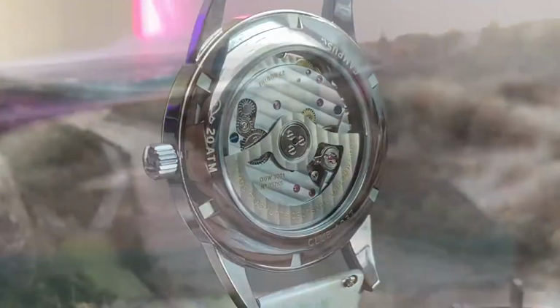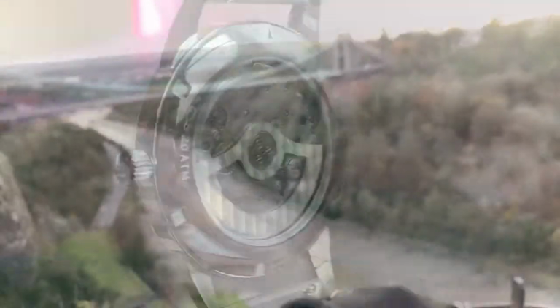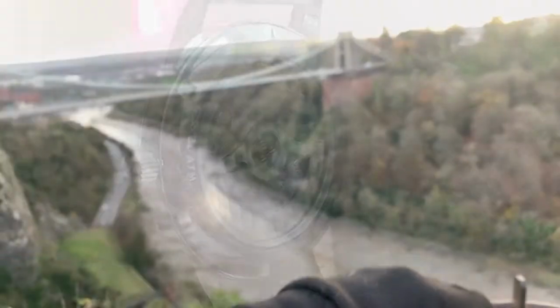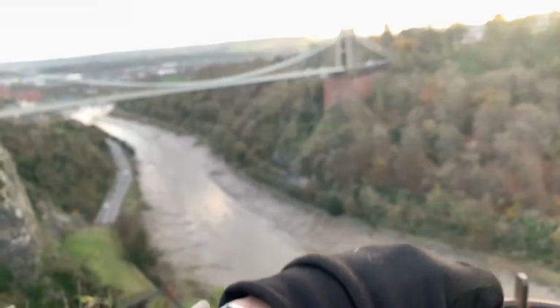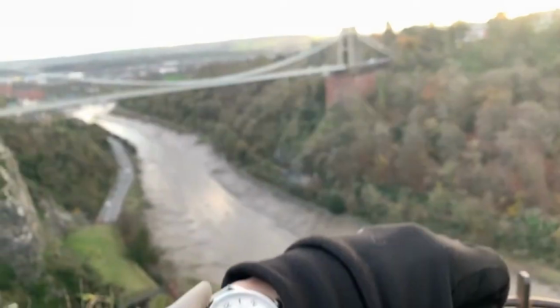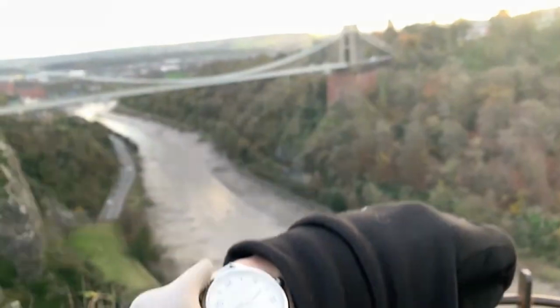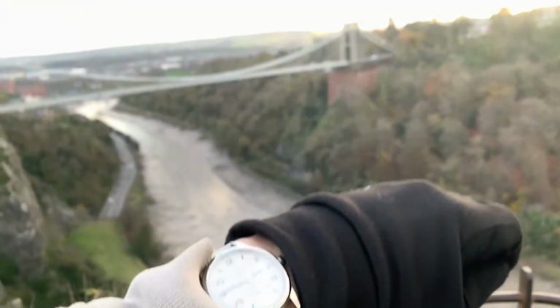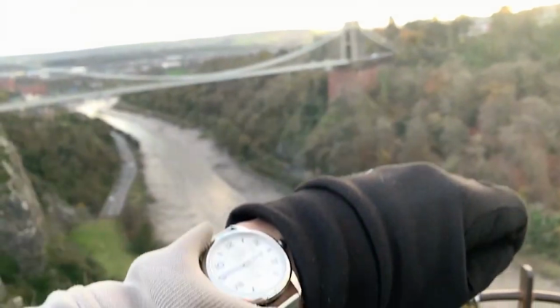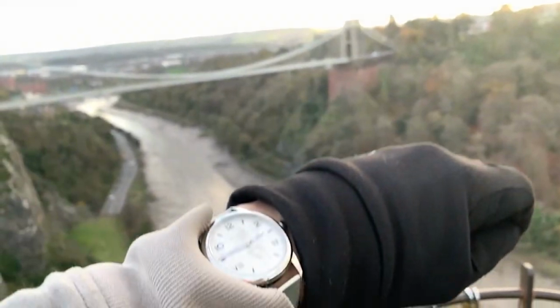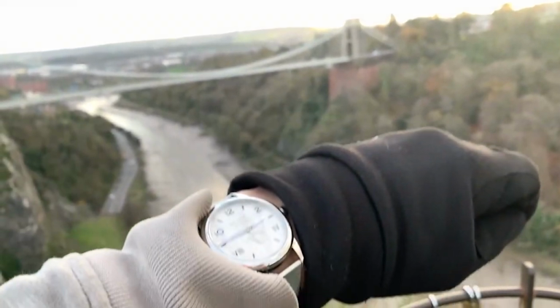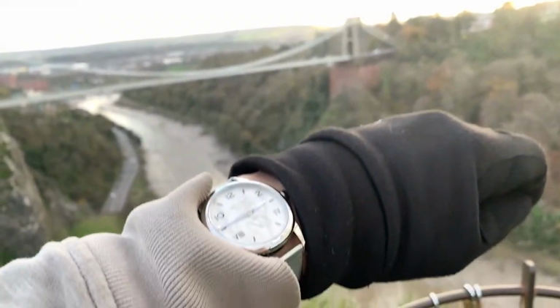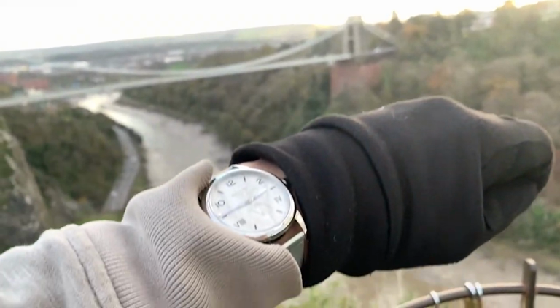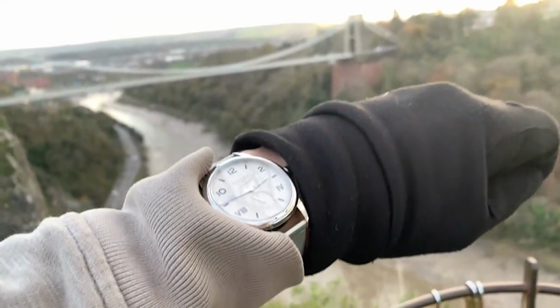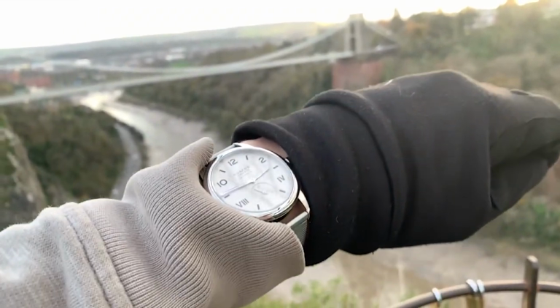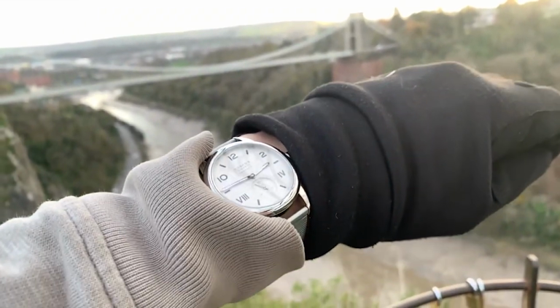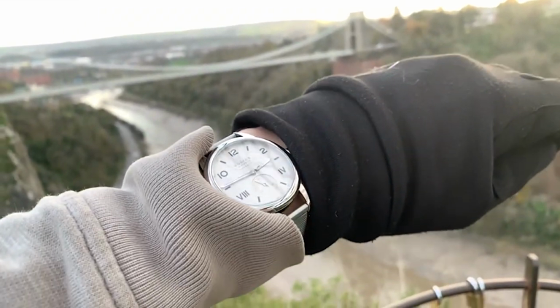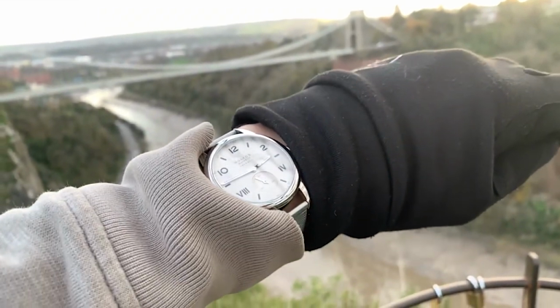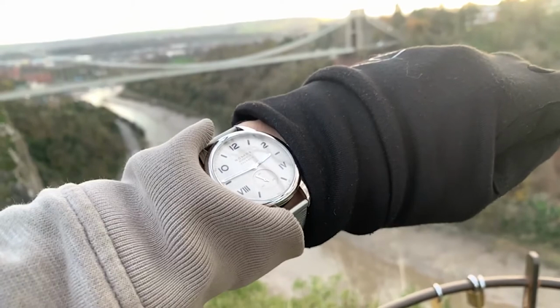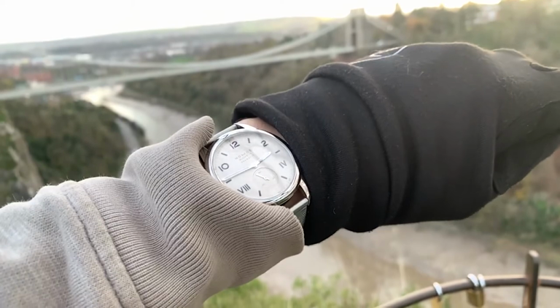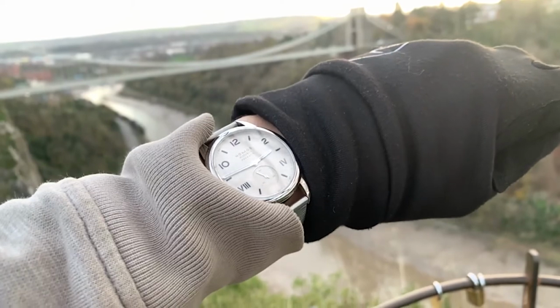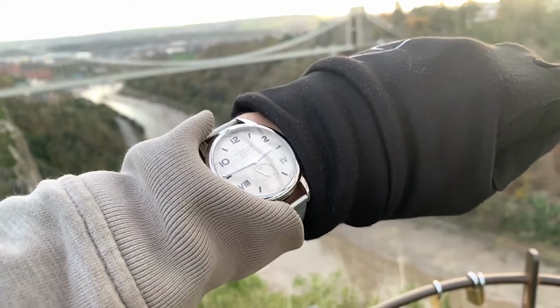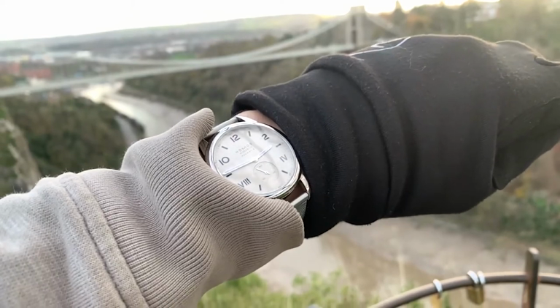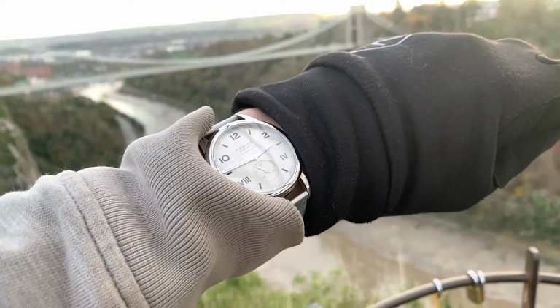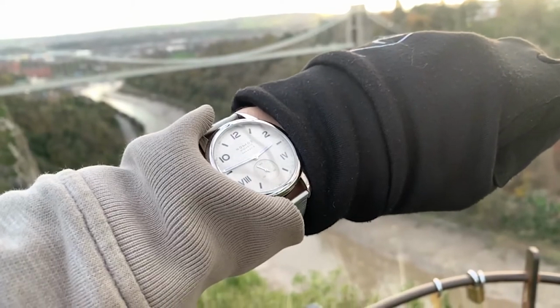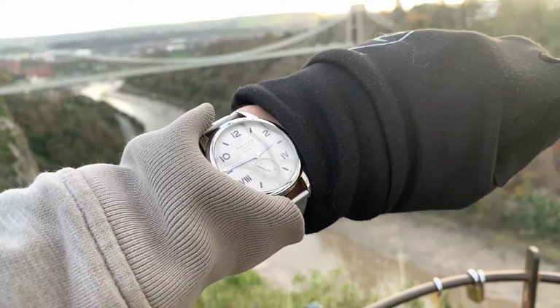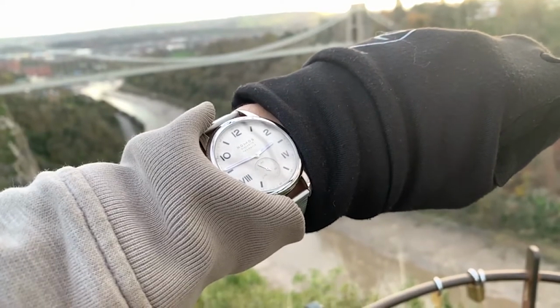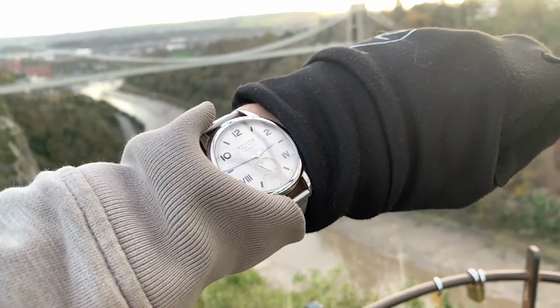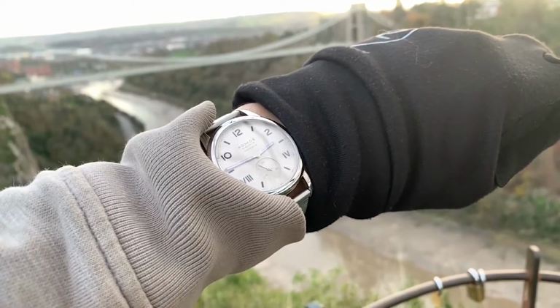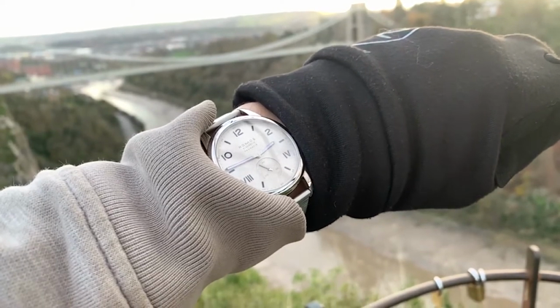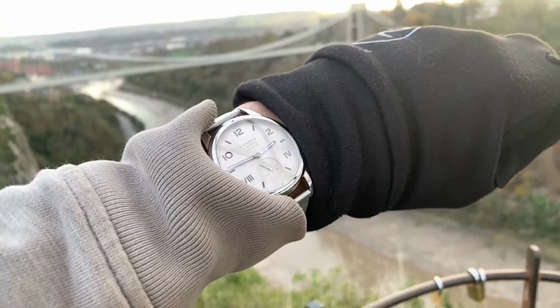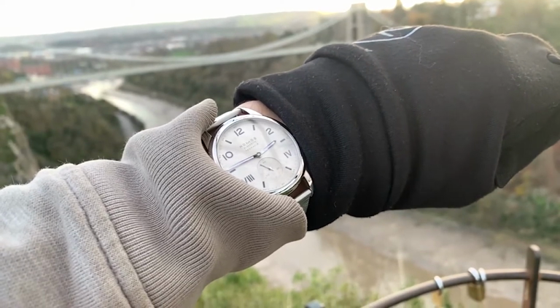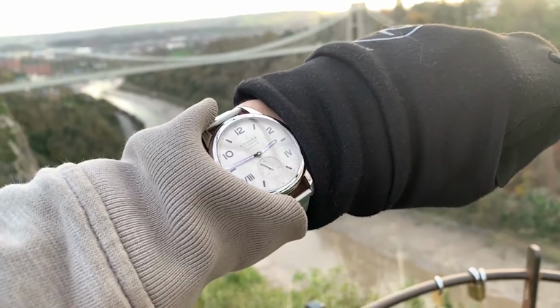Hello and welcome to The Watch Watch. Today we'll be looking at the Nomos Club Campus Neumatic 39mm.